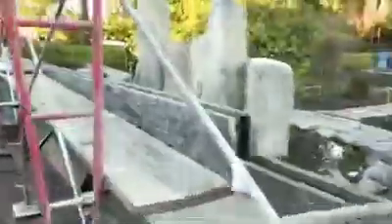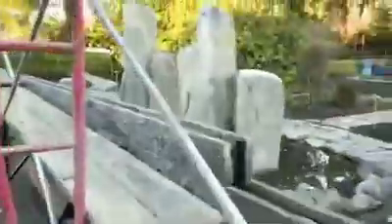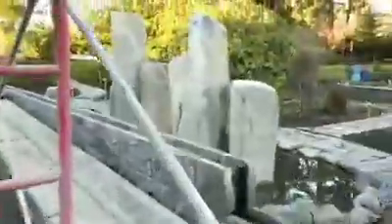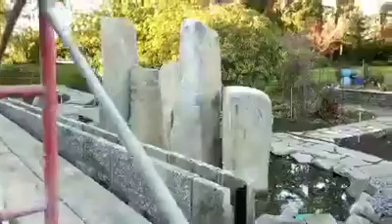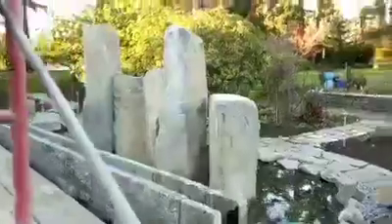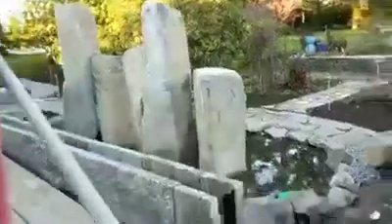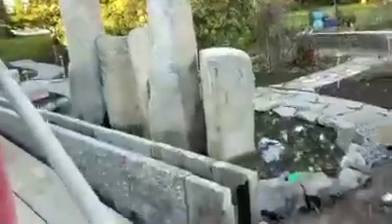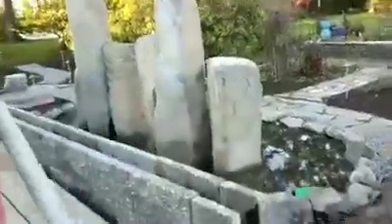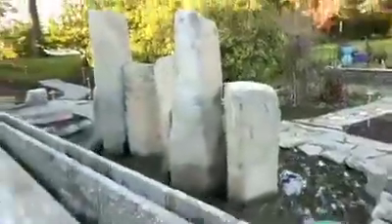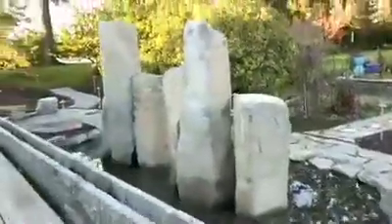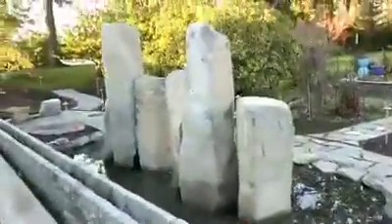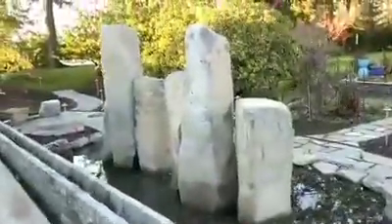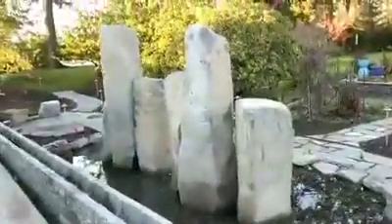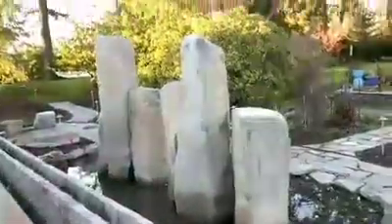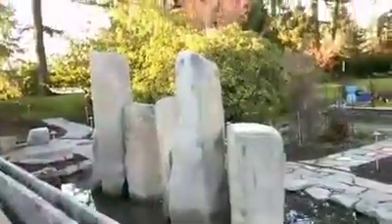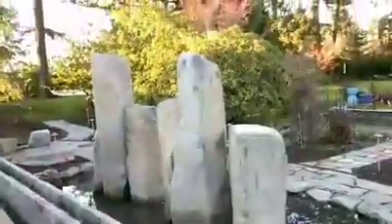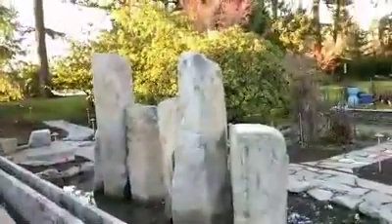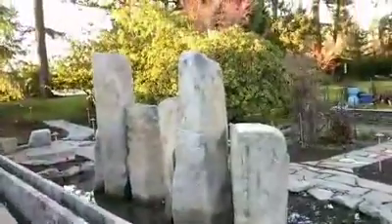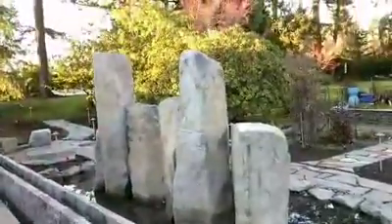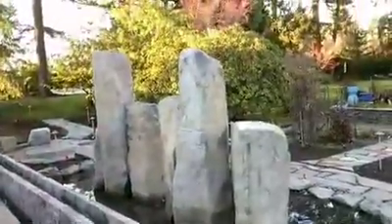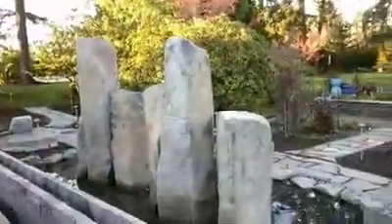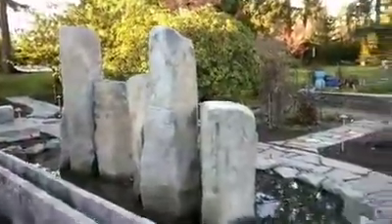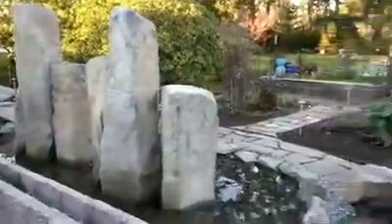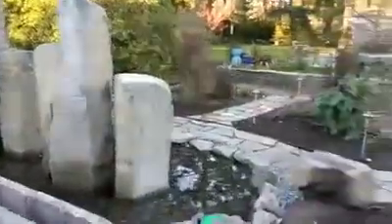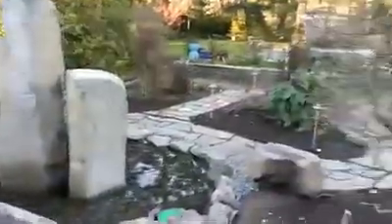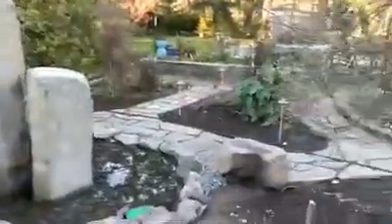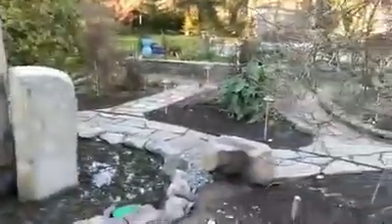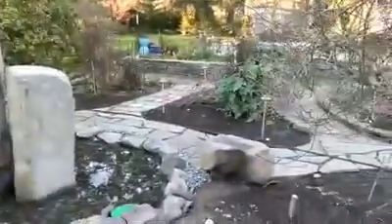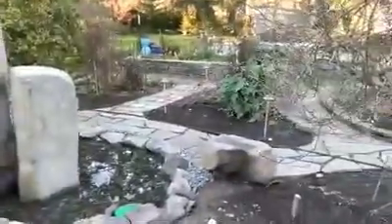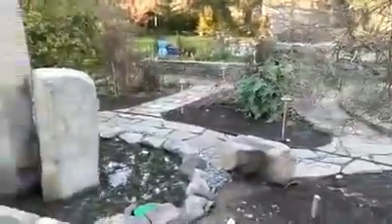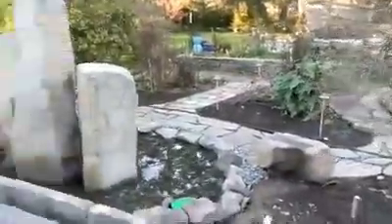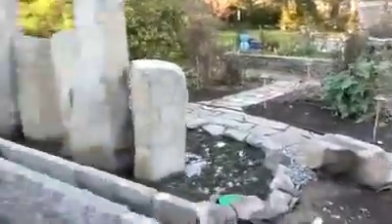This is where the fountain design is. Slate work here.